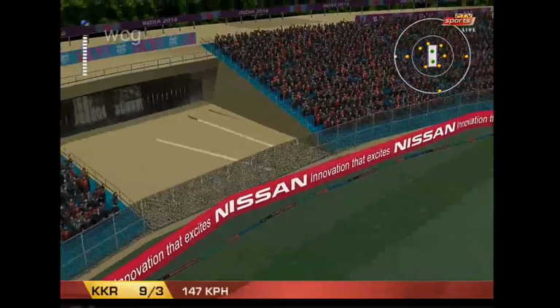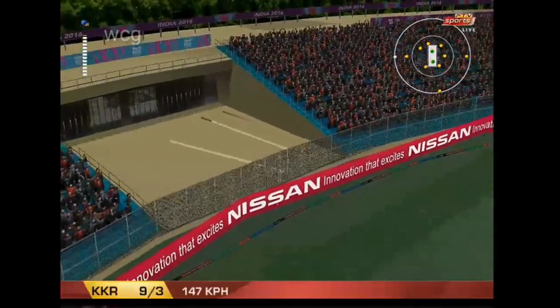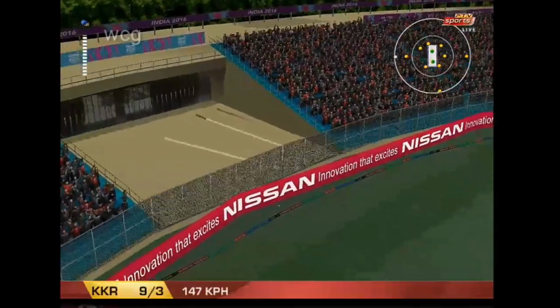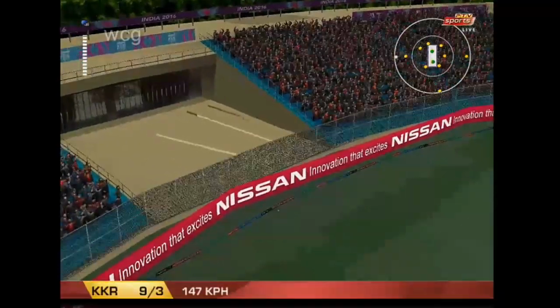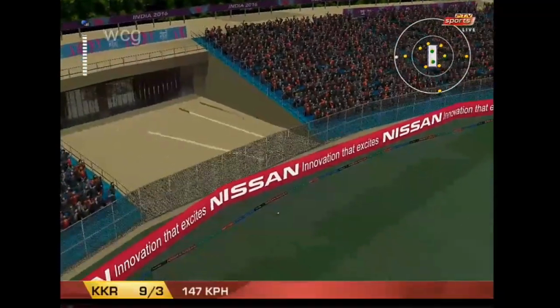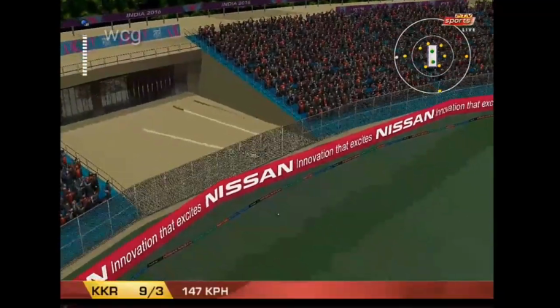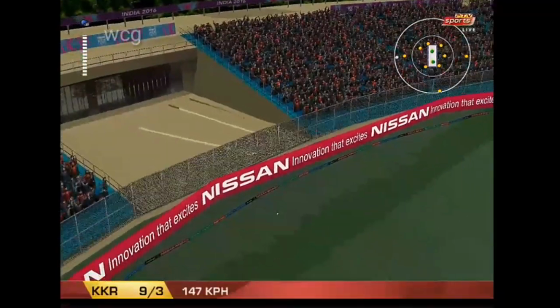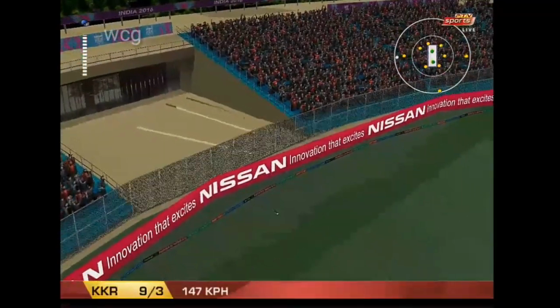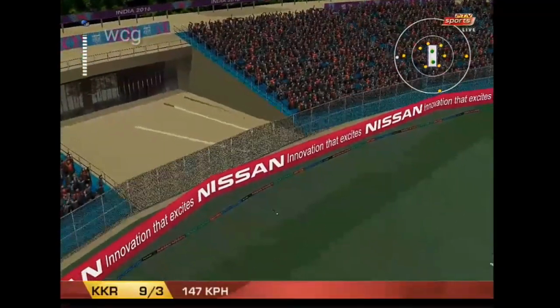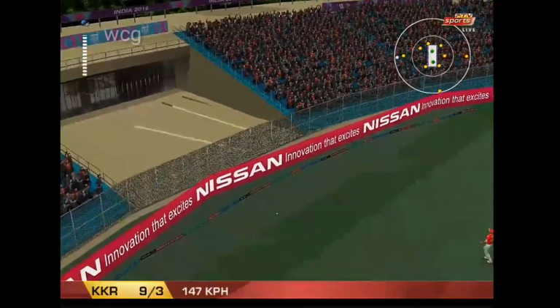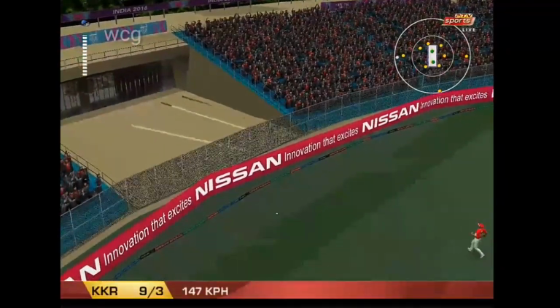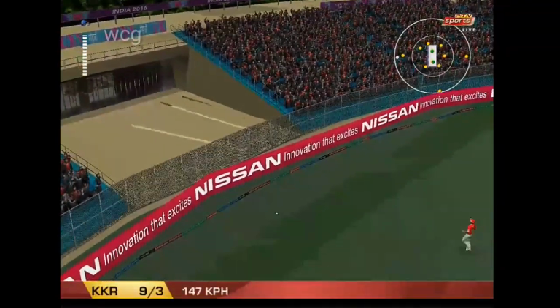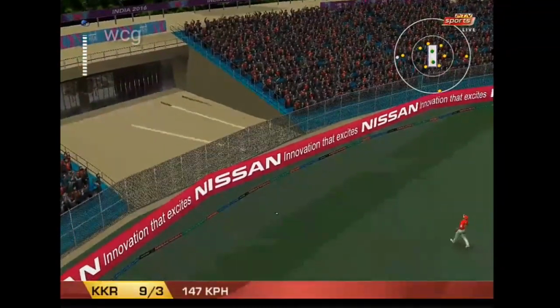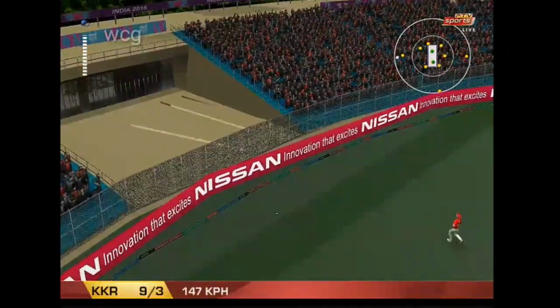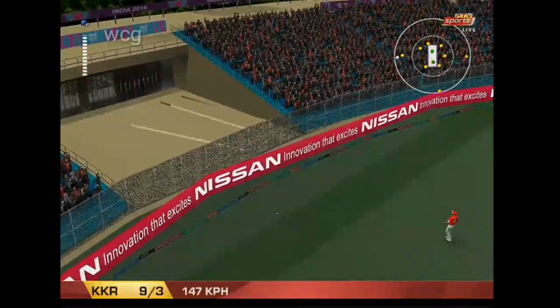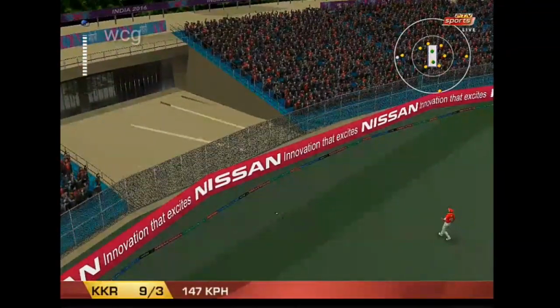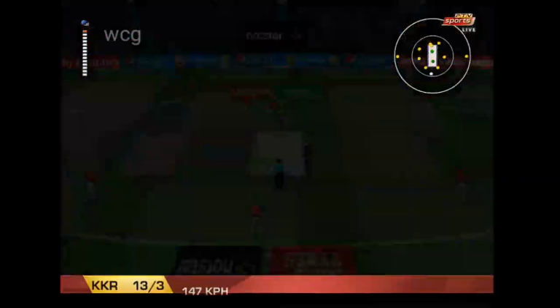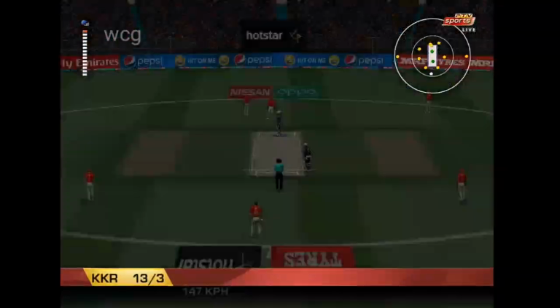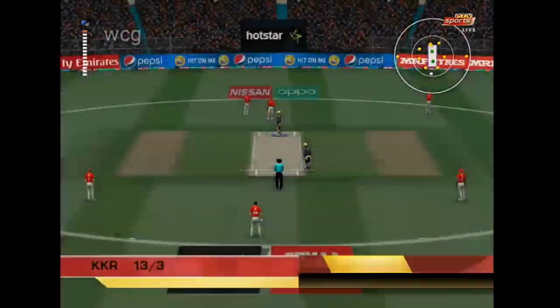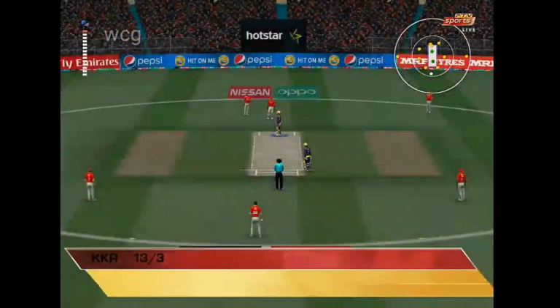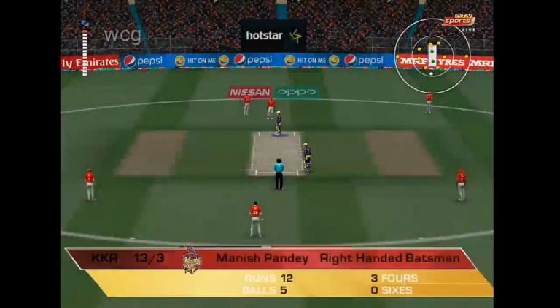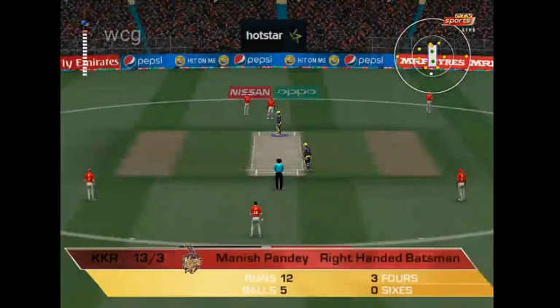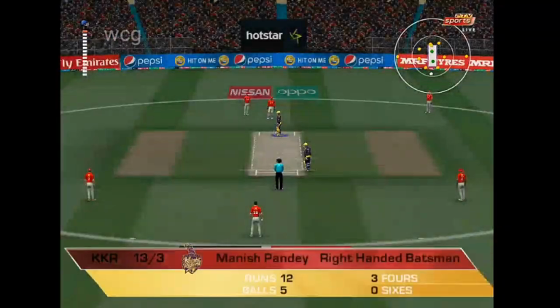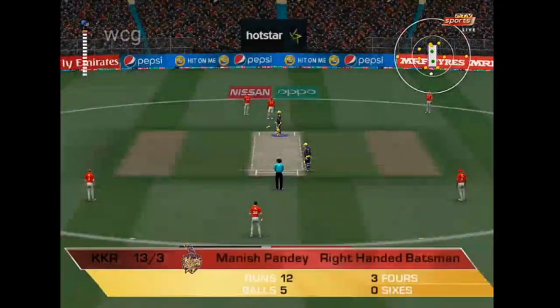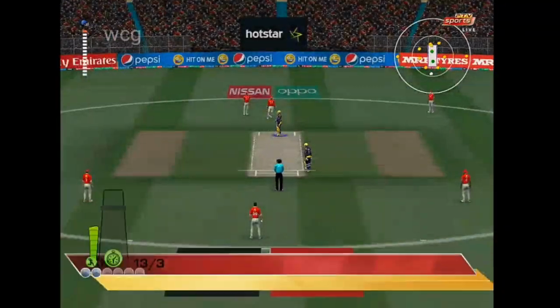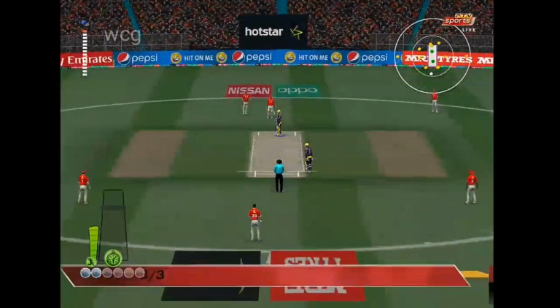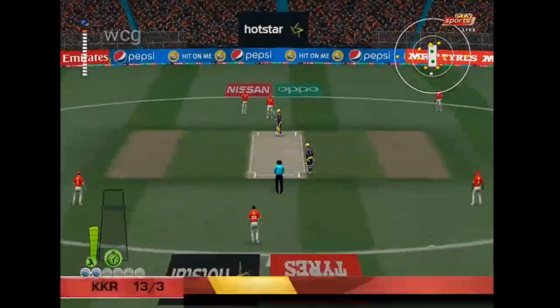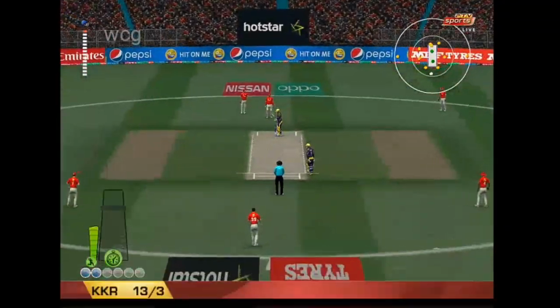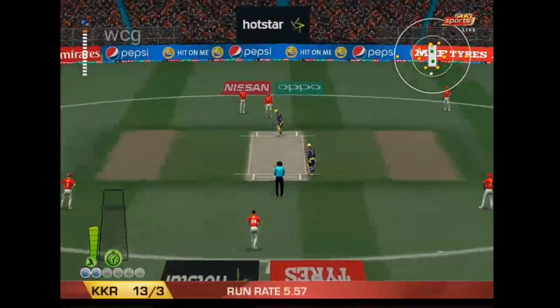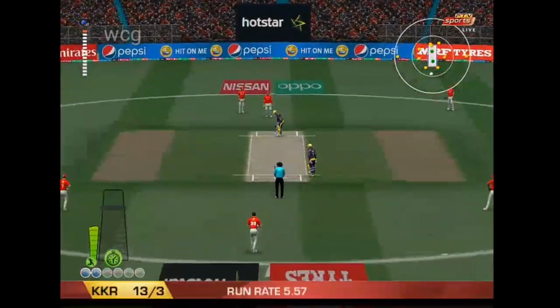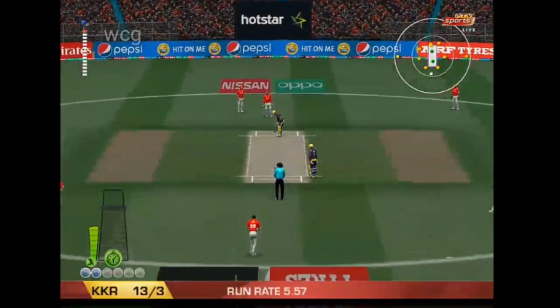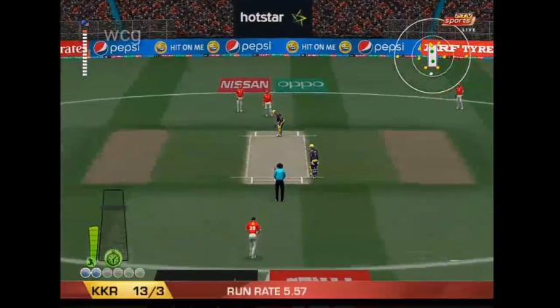Good stroke. Good stroke, but I don't think that's the place to bowl to him. That's a good shot.